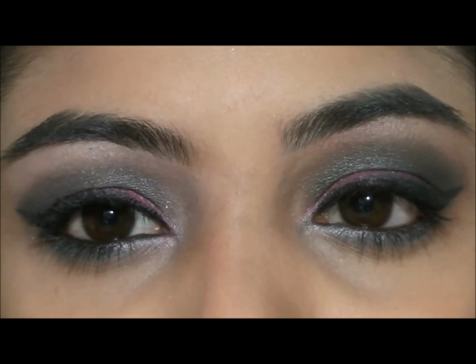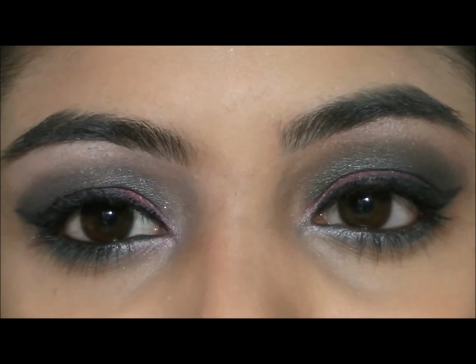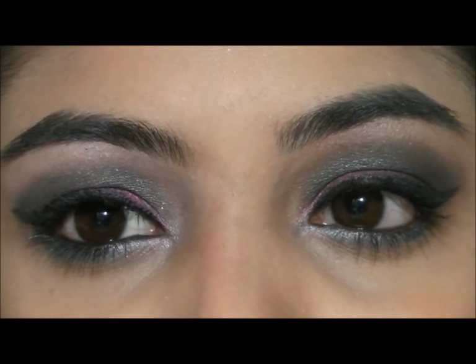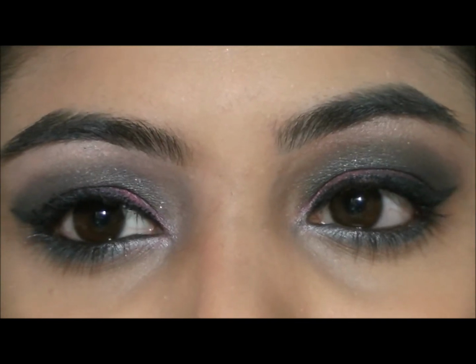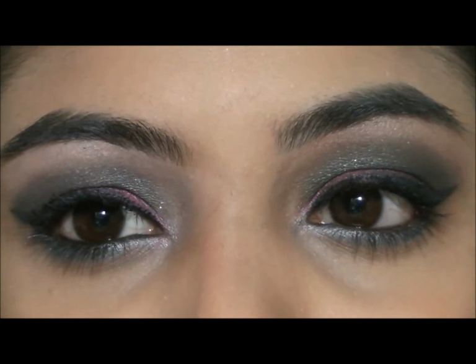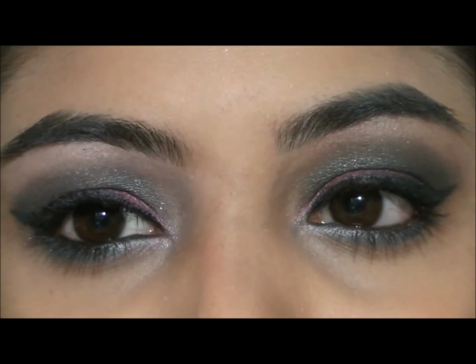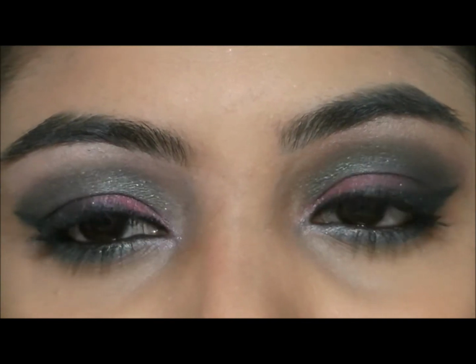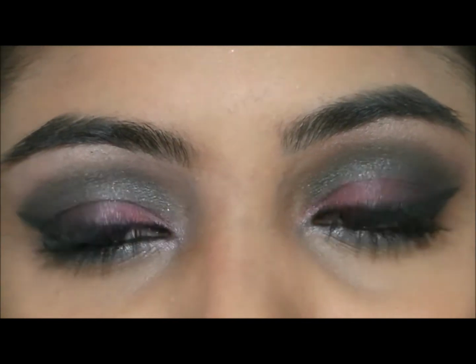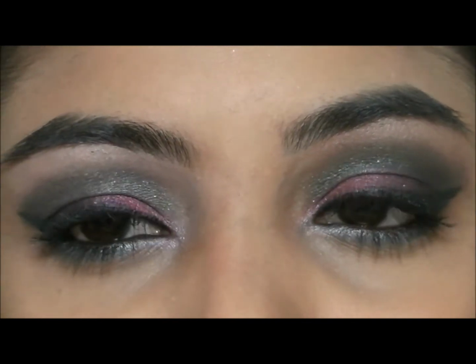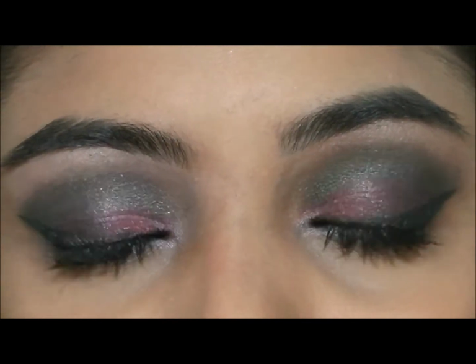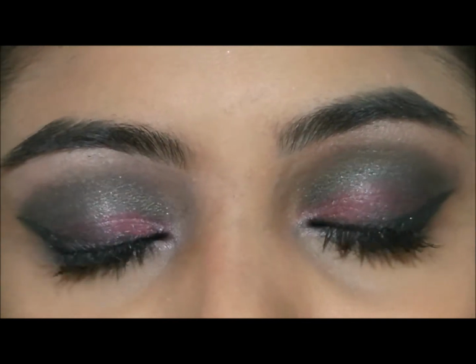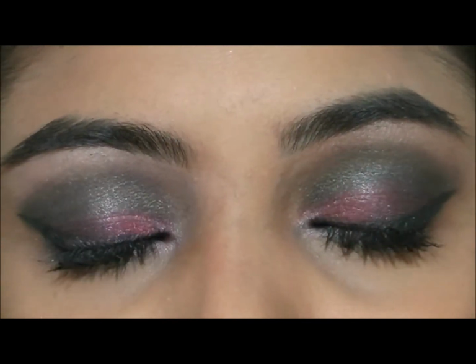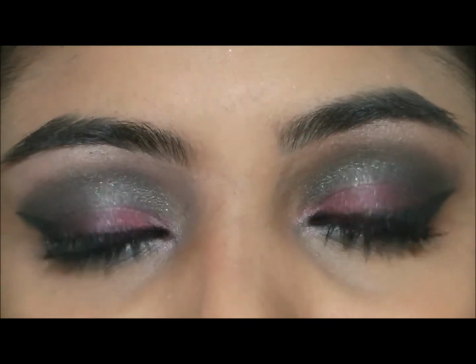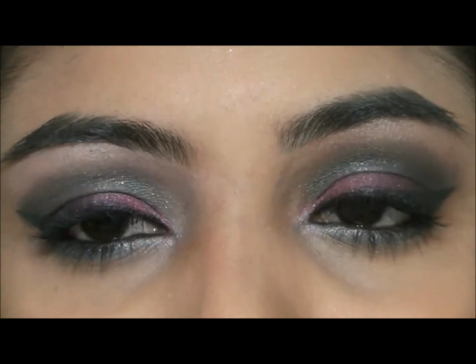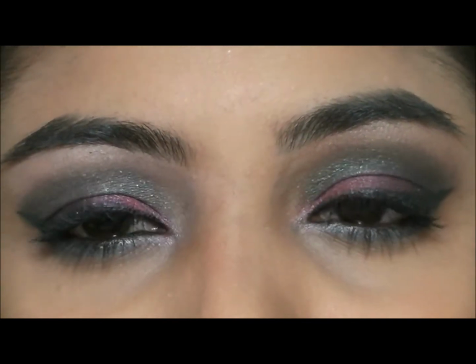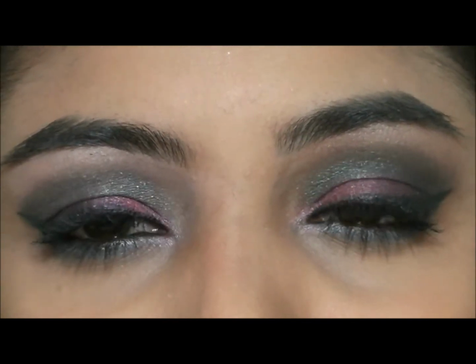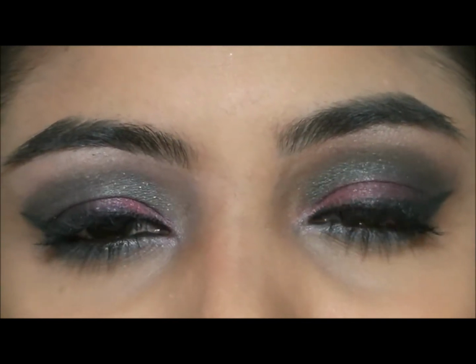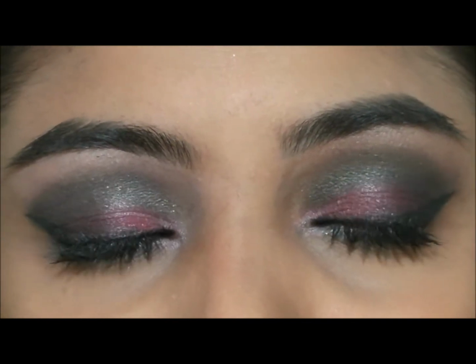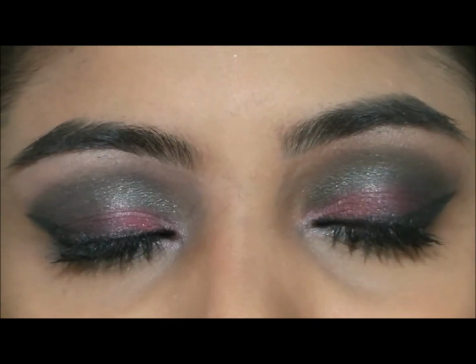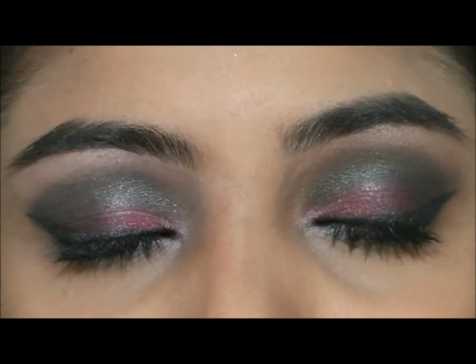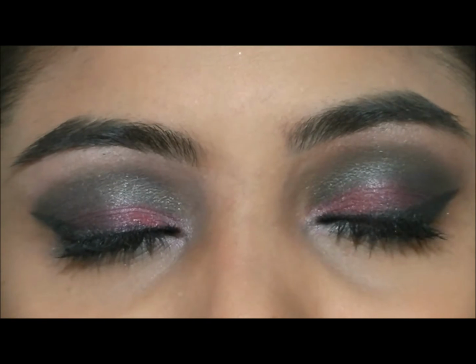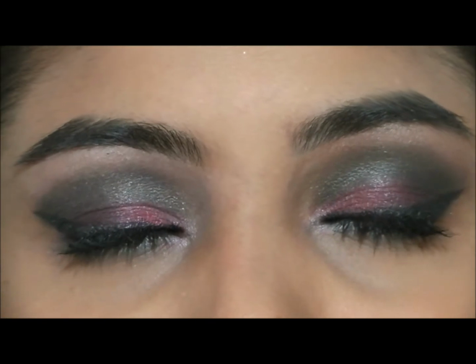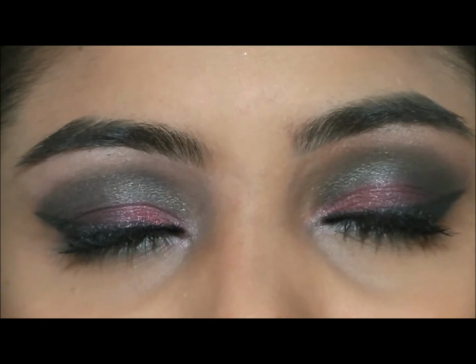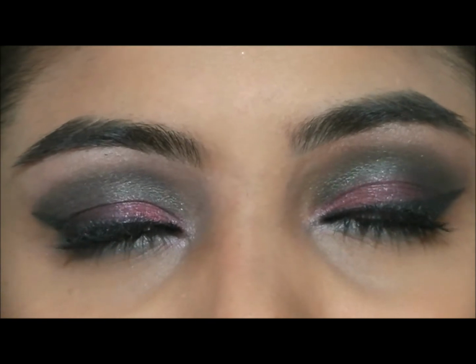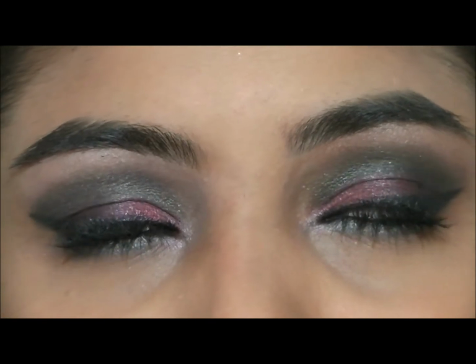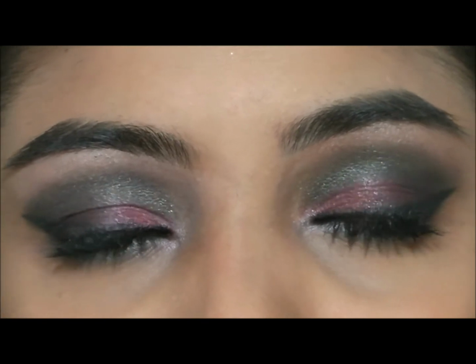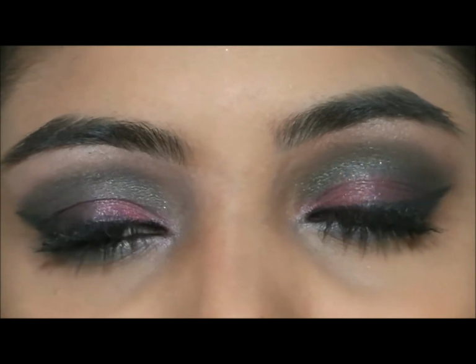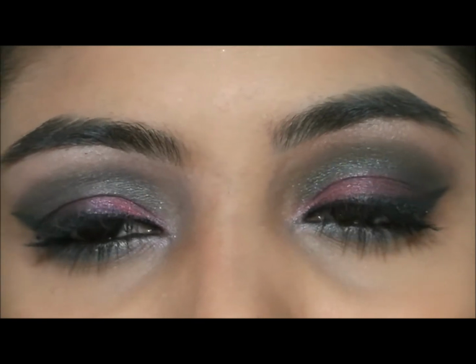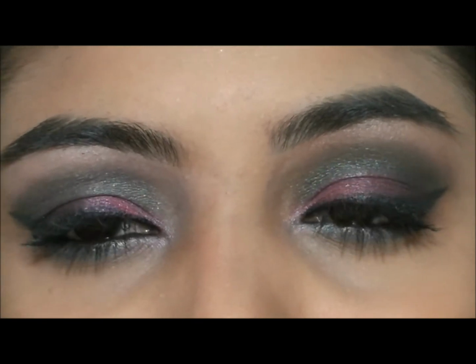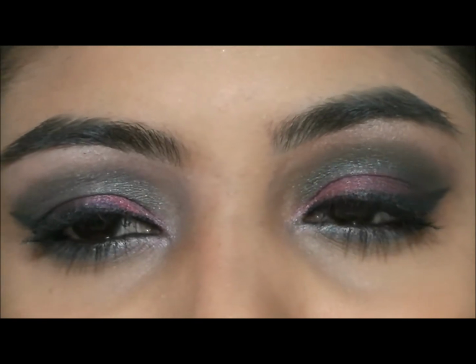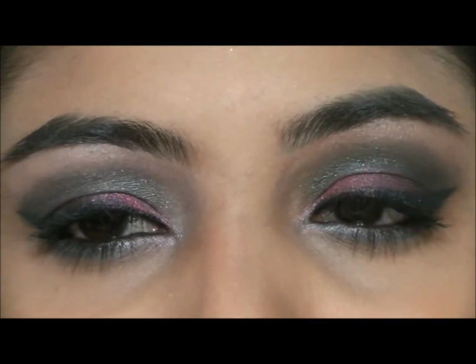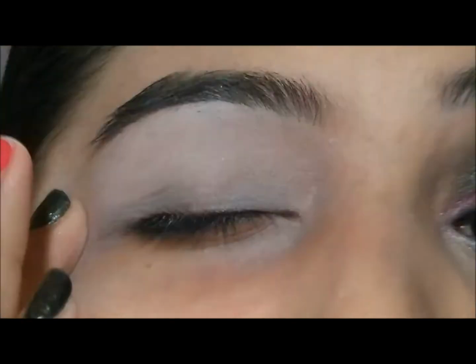Hey guys, so today I am doing a makeup tutorial that was requested from a friend. They told me what the colors were, and I created something out of that, so let's get started.